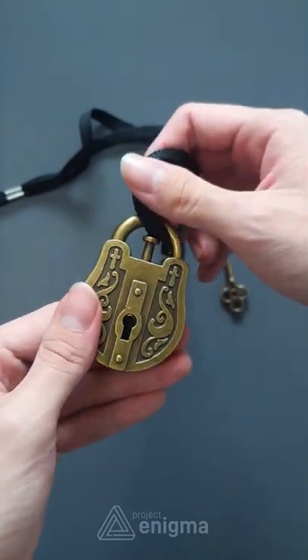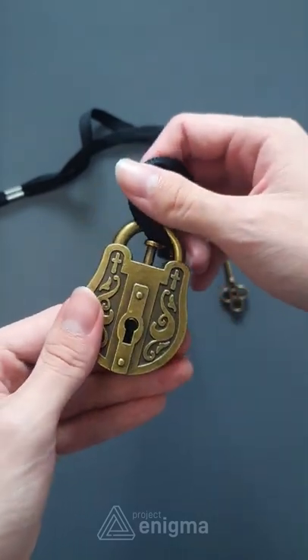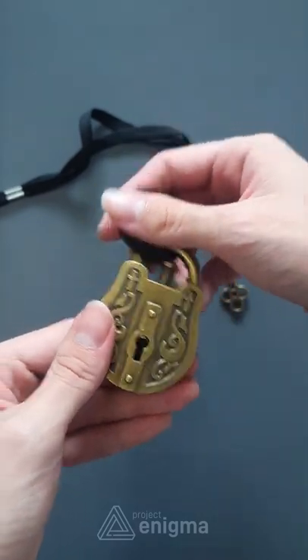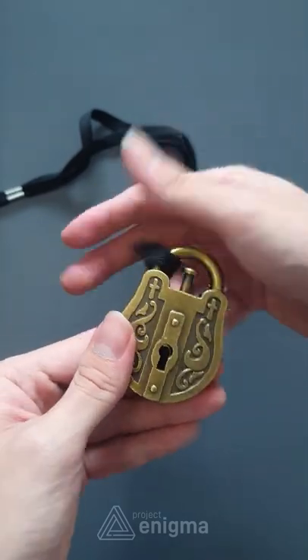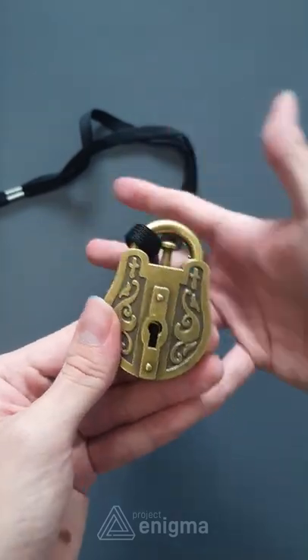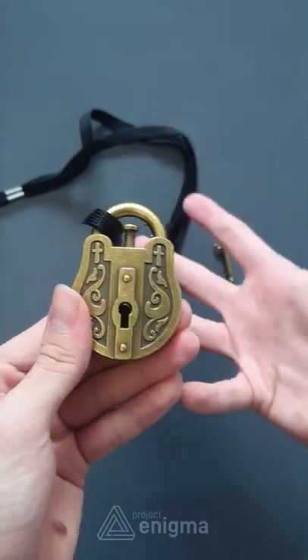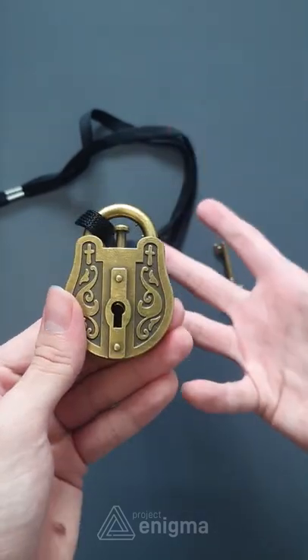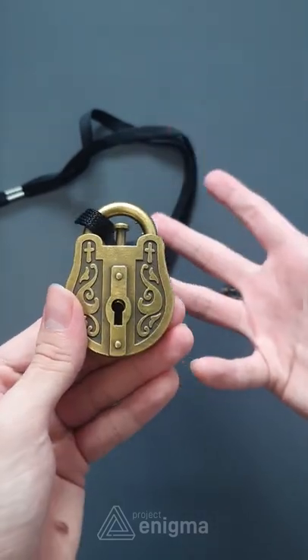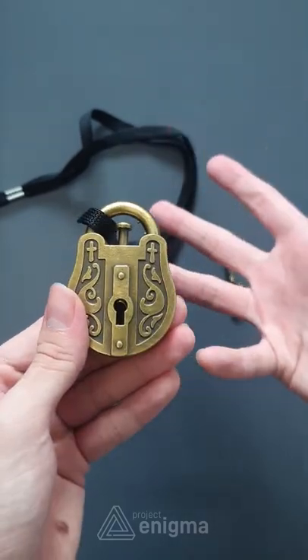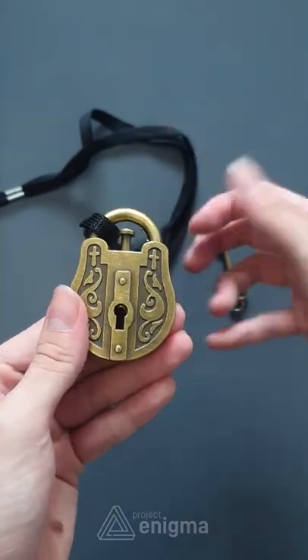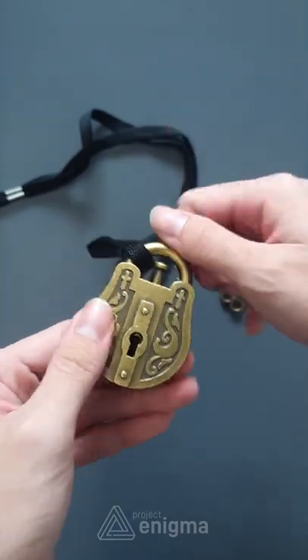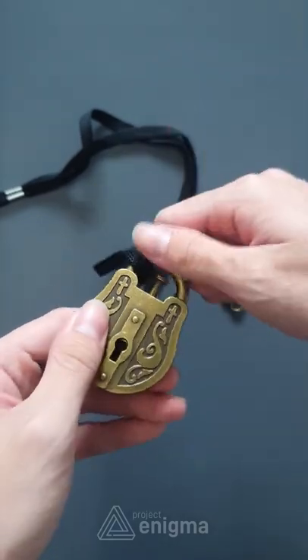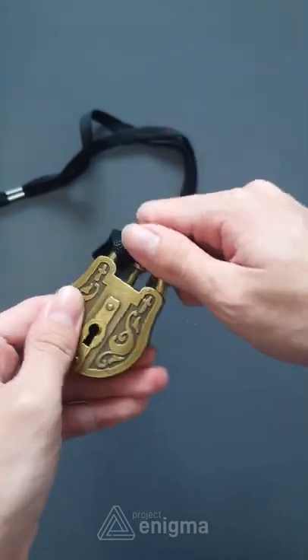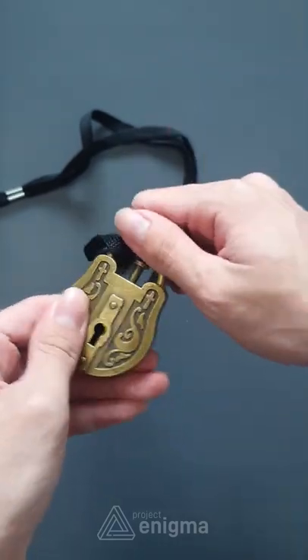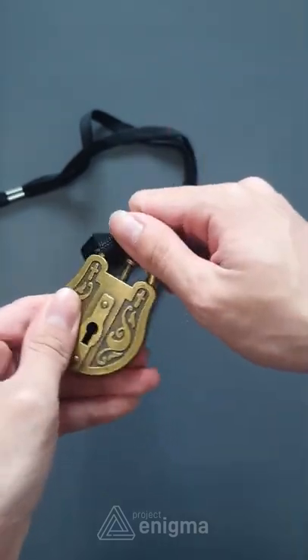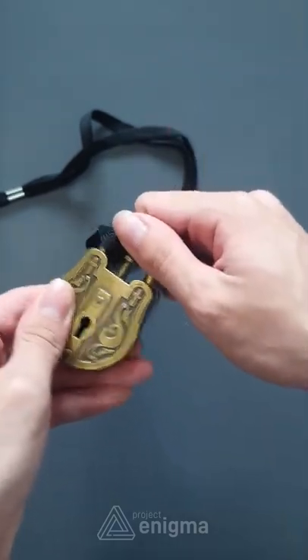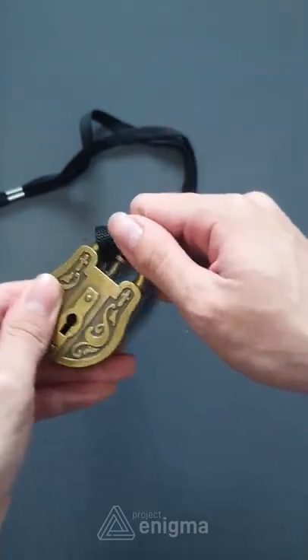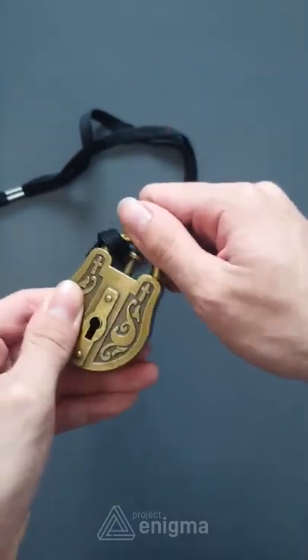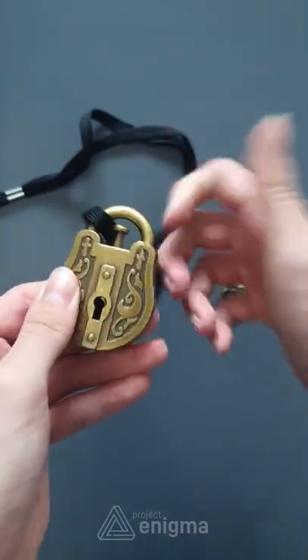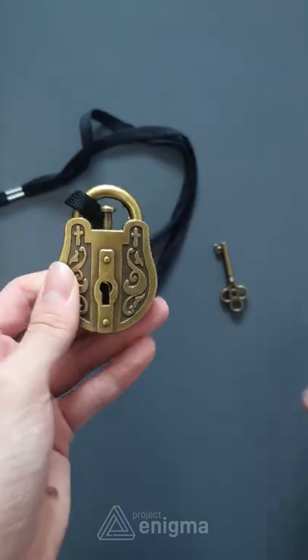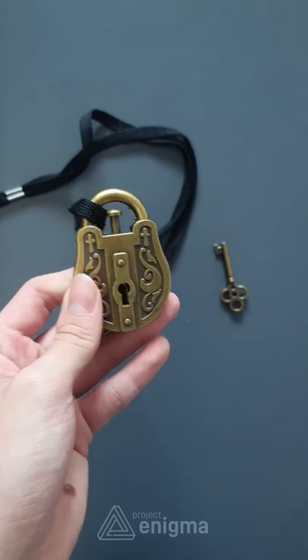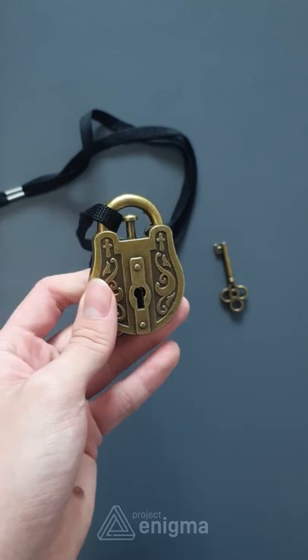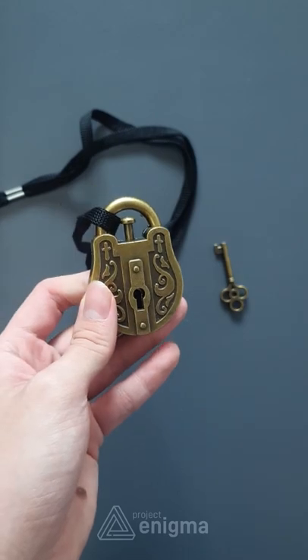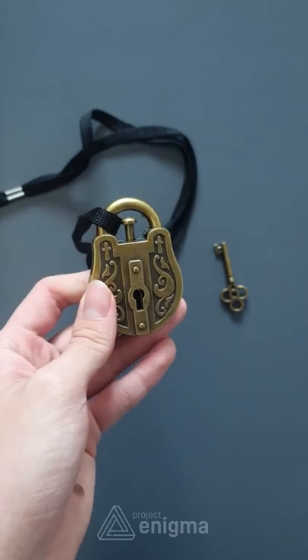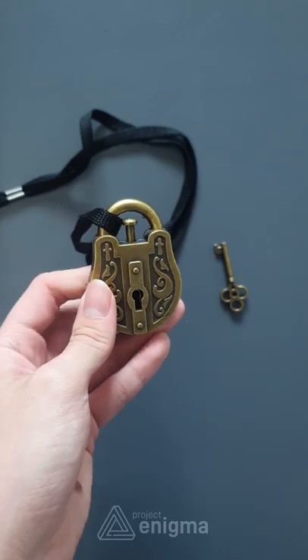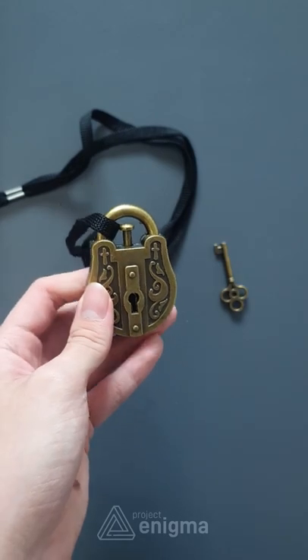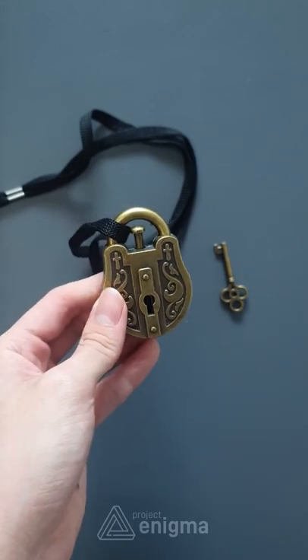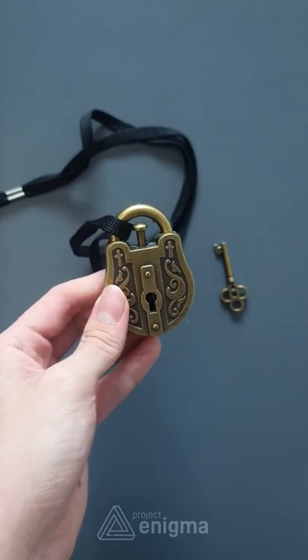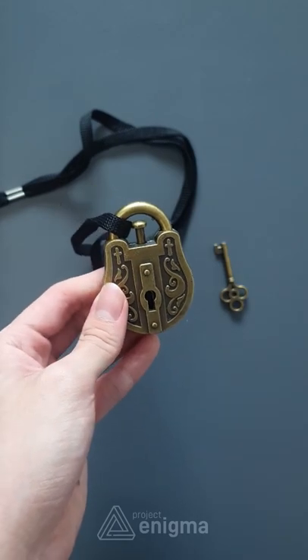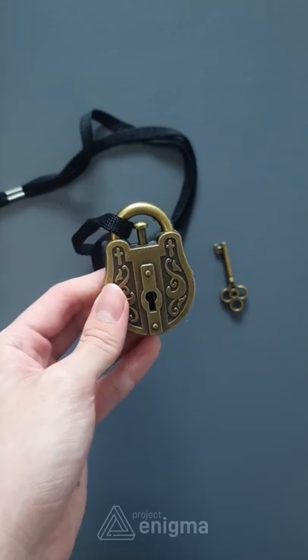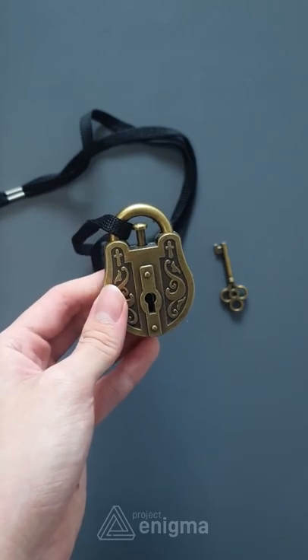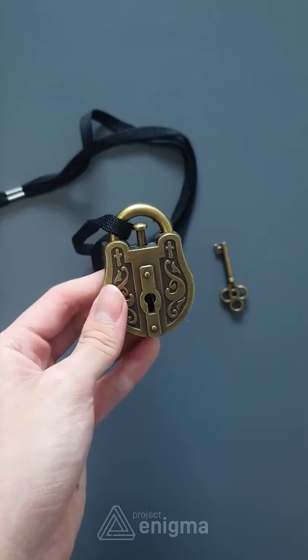Besides the piece that can be rotated, there isn't any other feature that is an obvious solution.